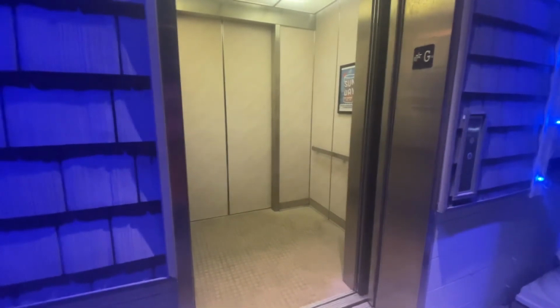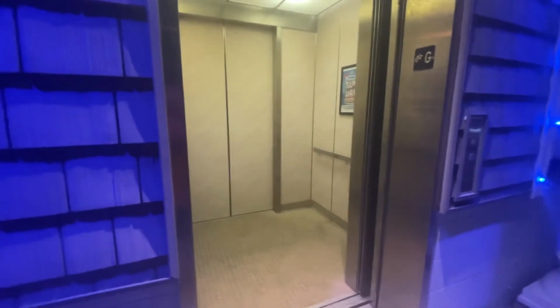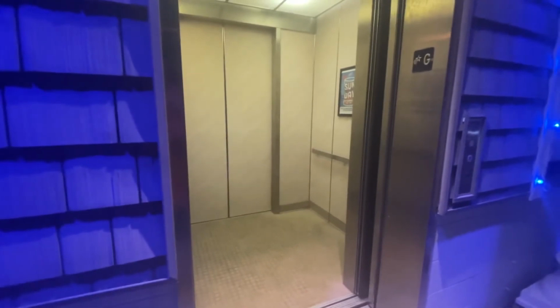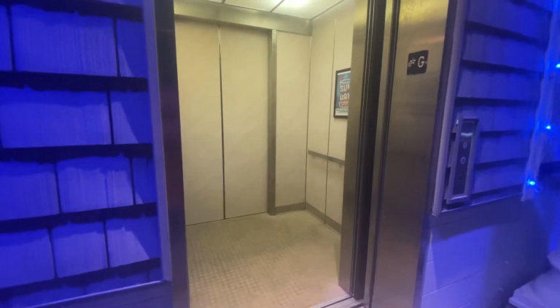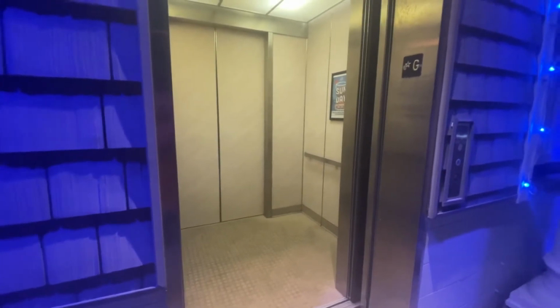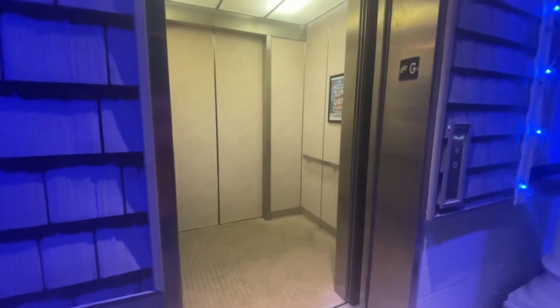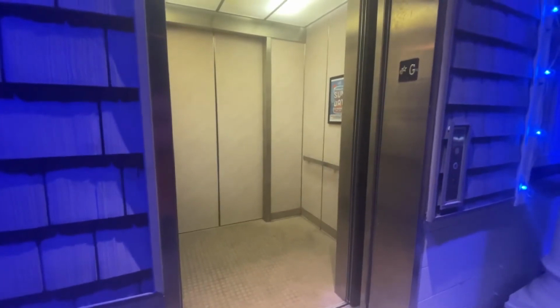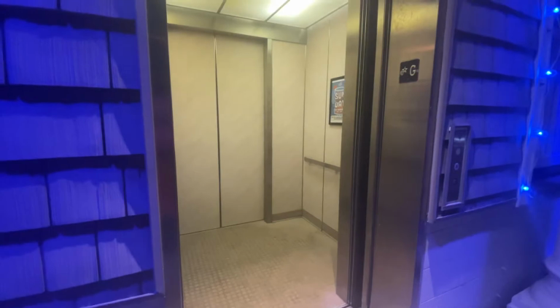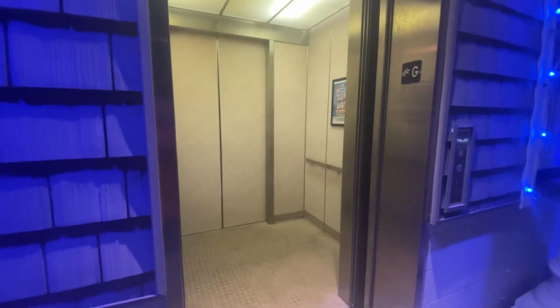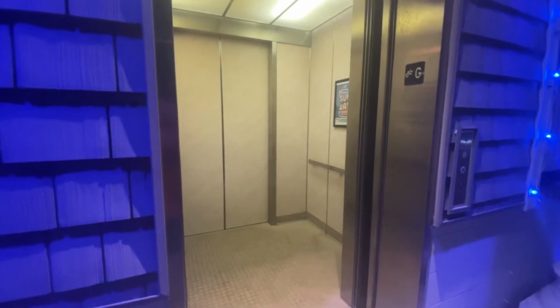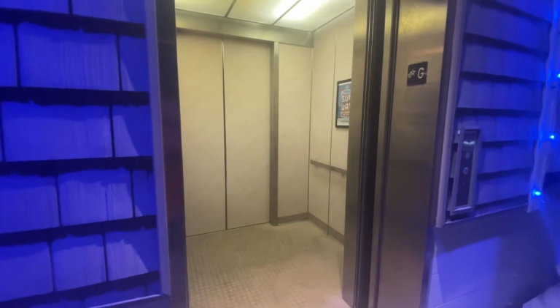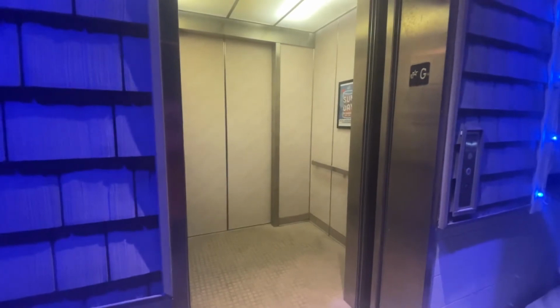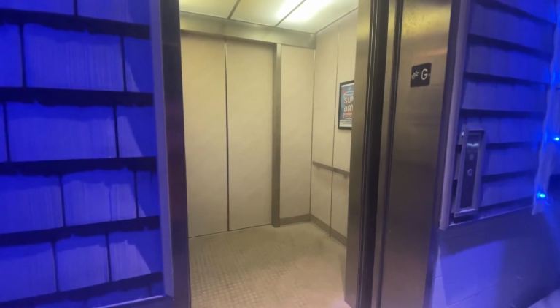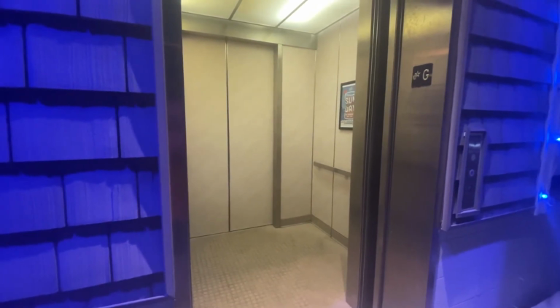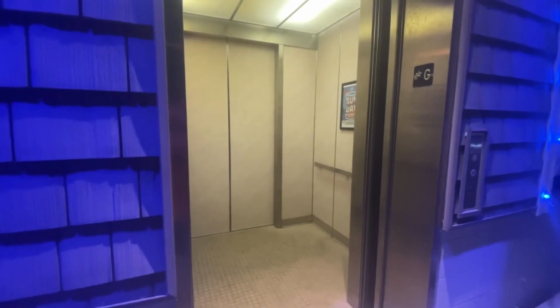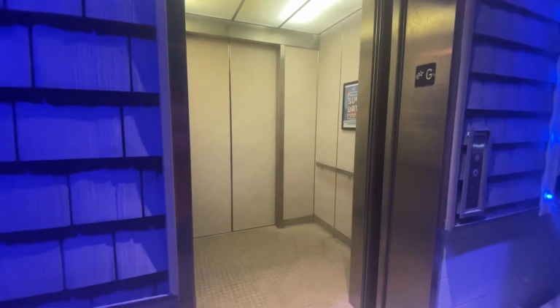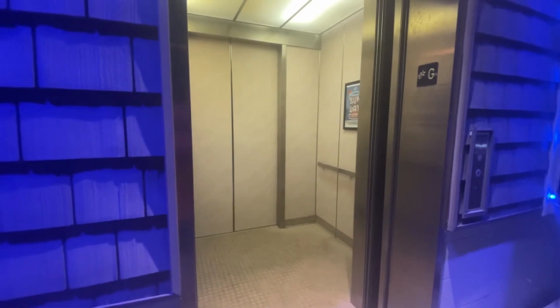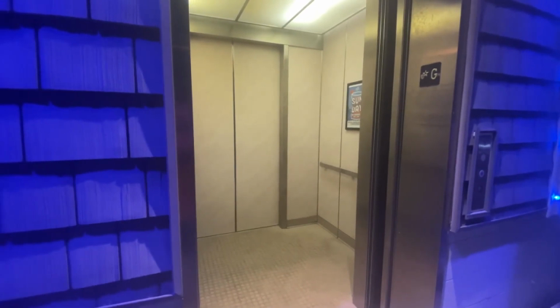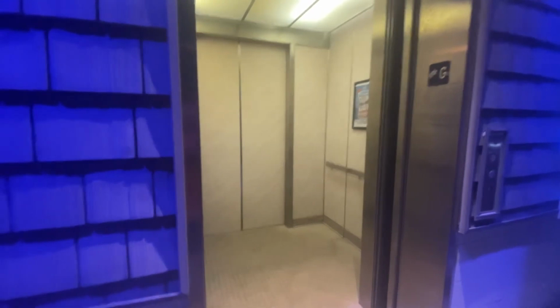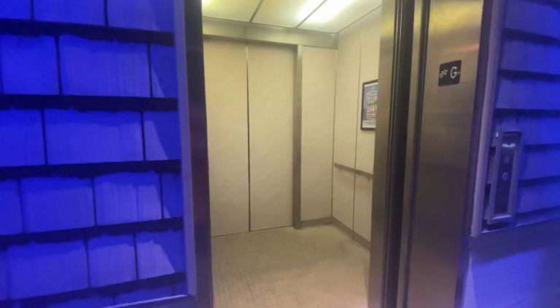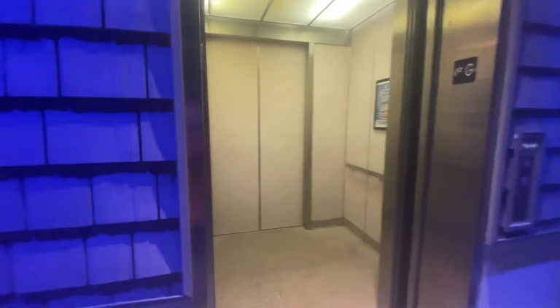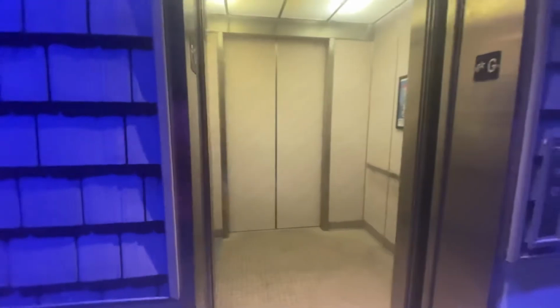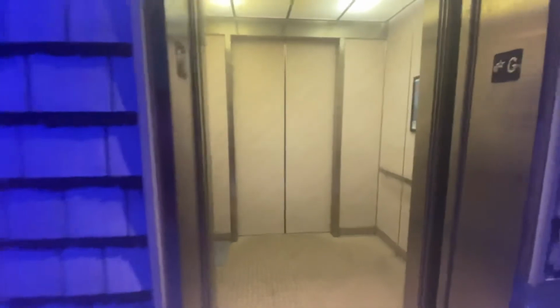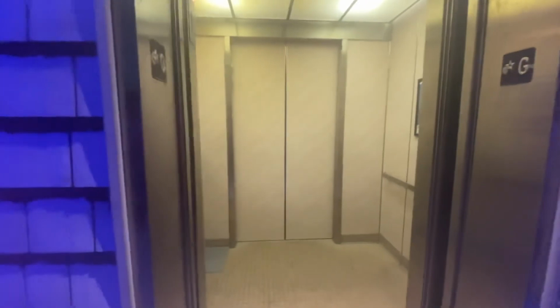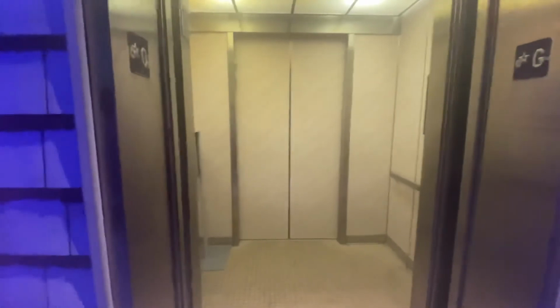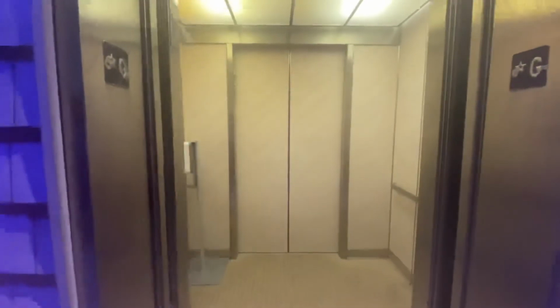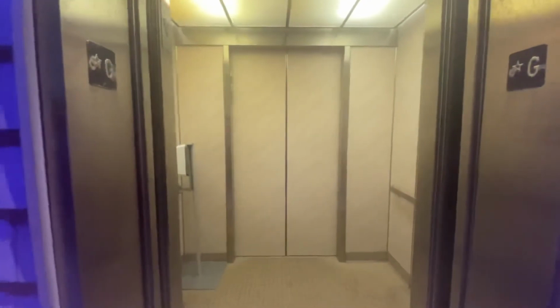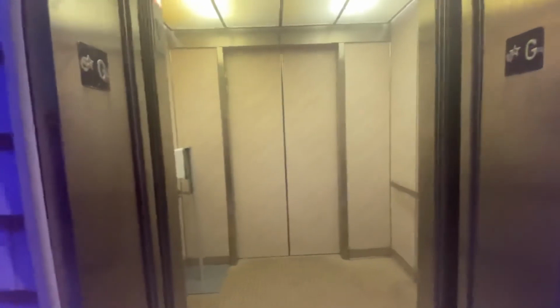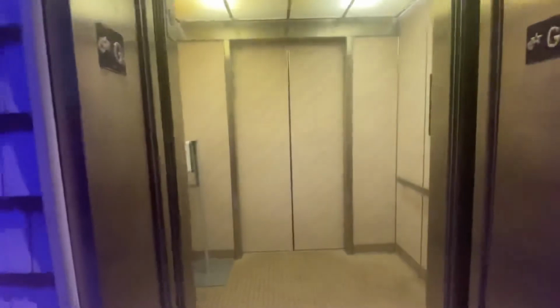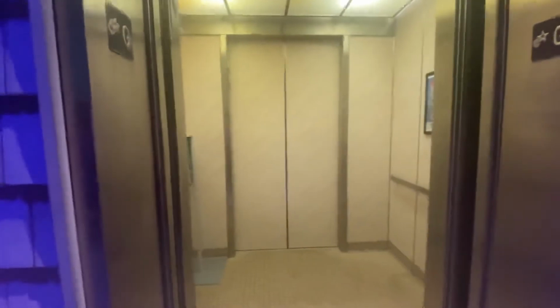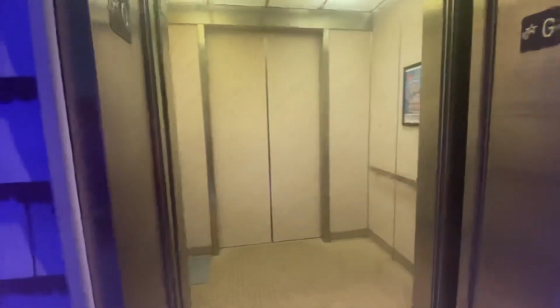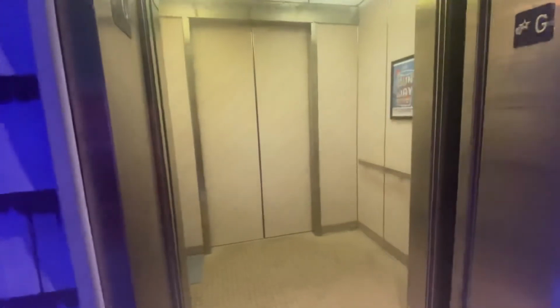Doors are quite close here soon. Very nice elevator.